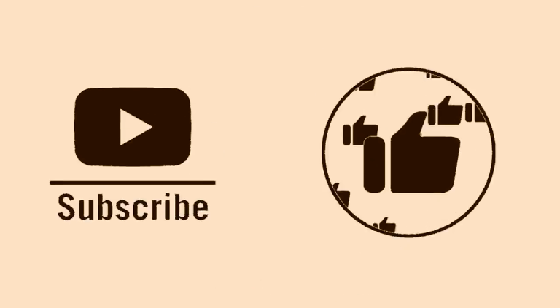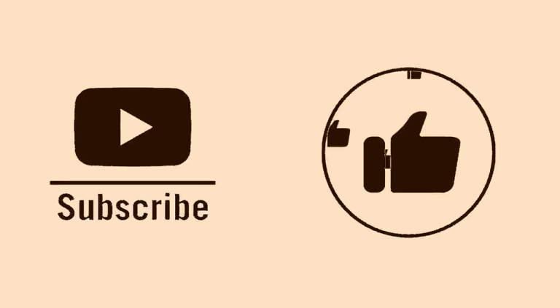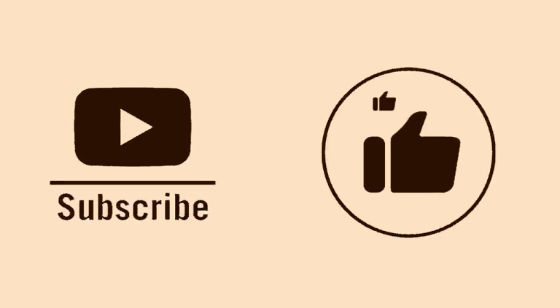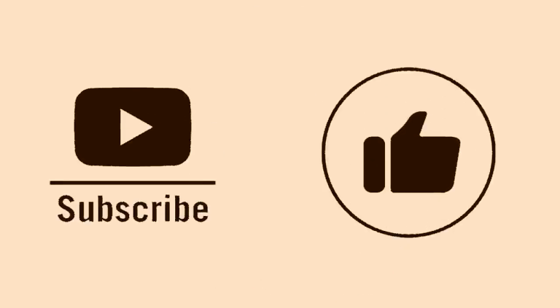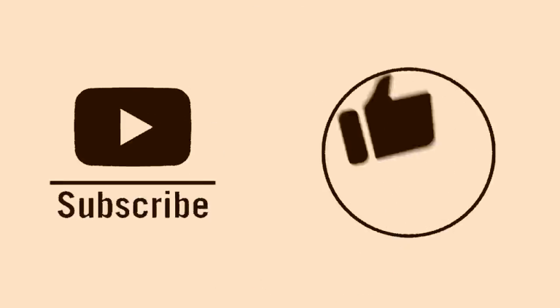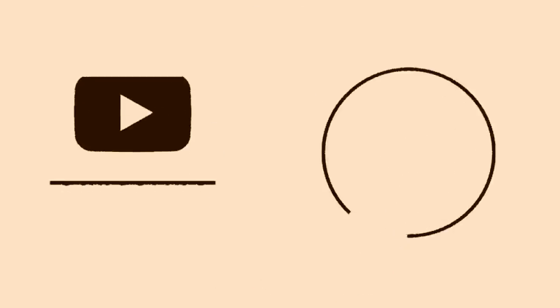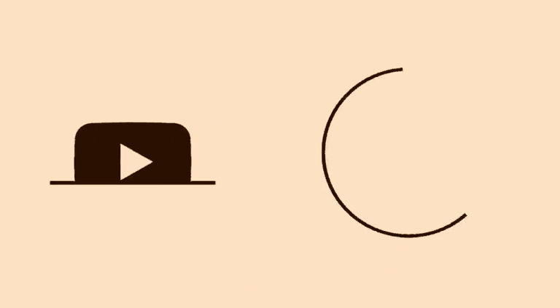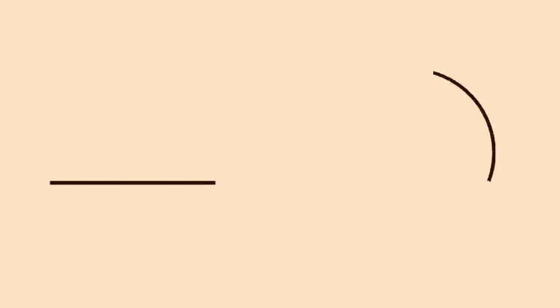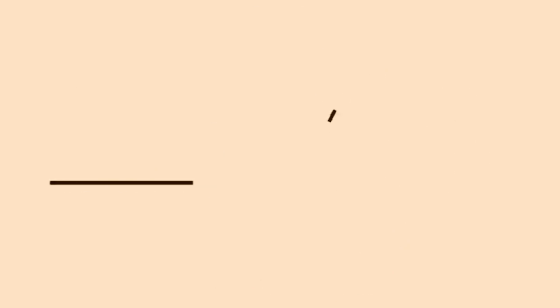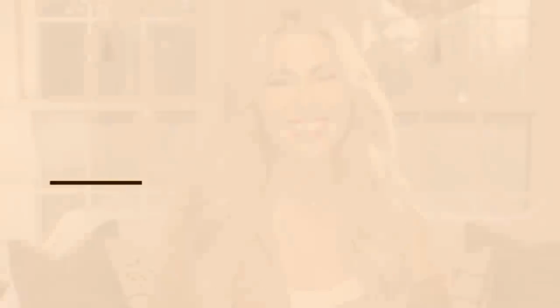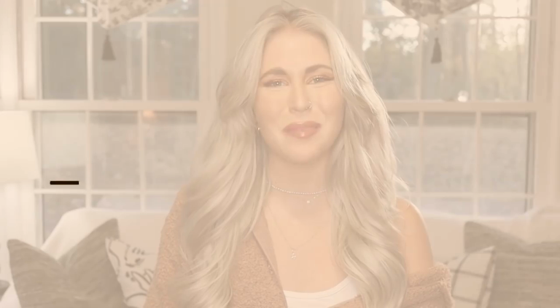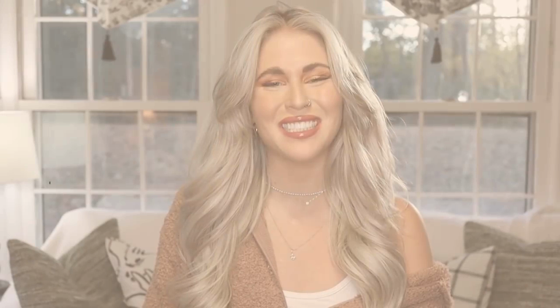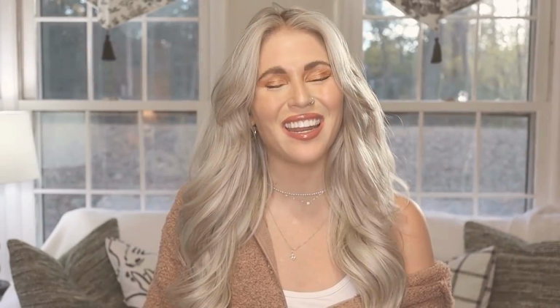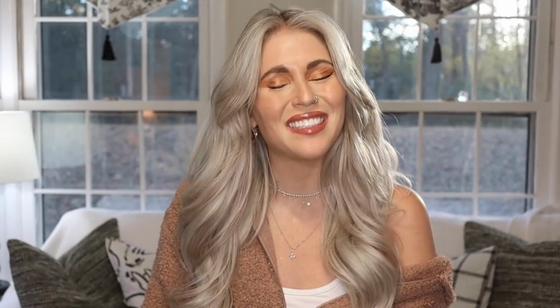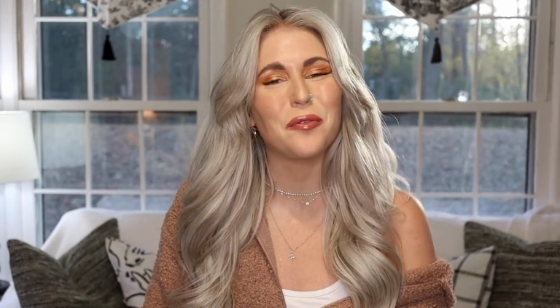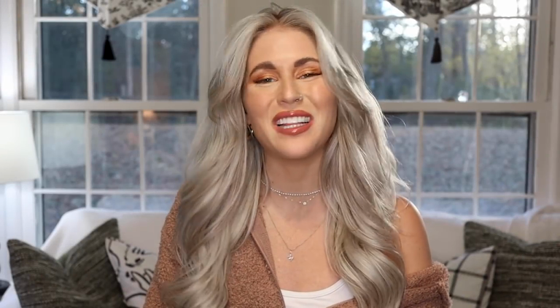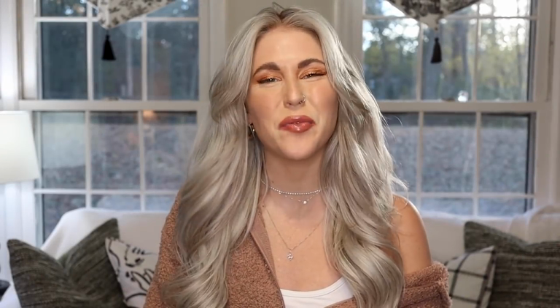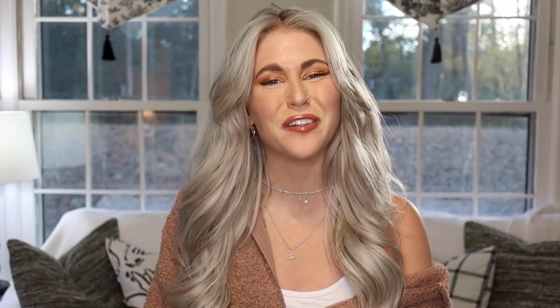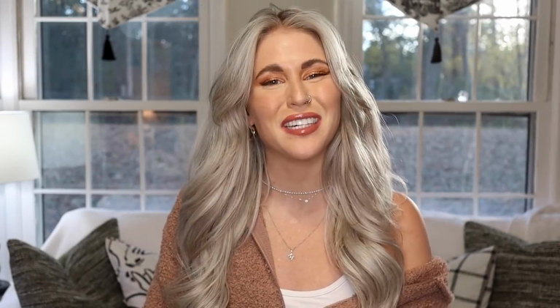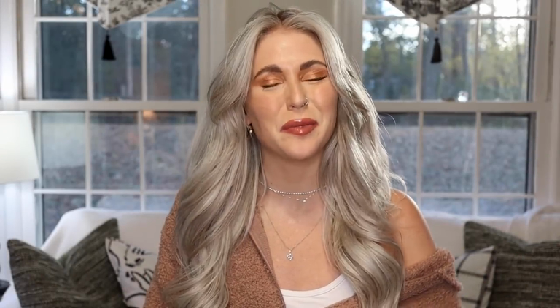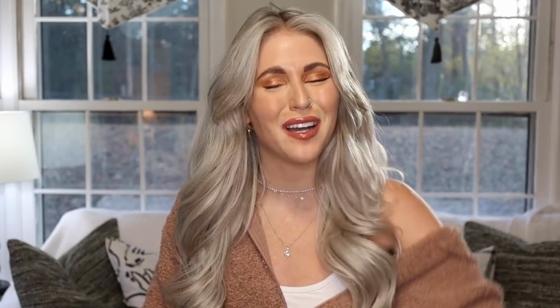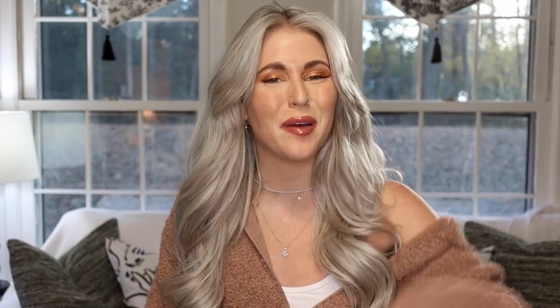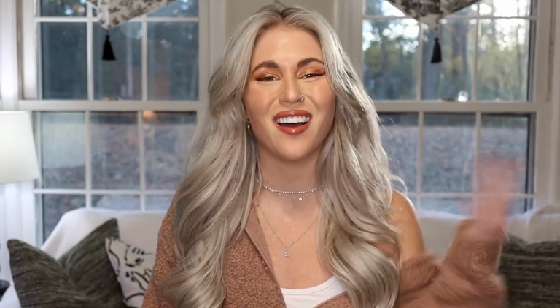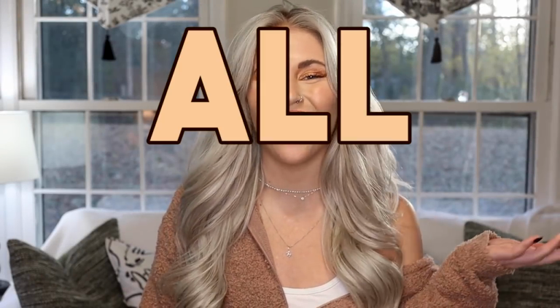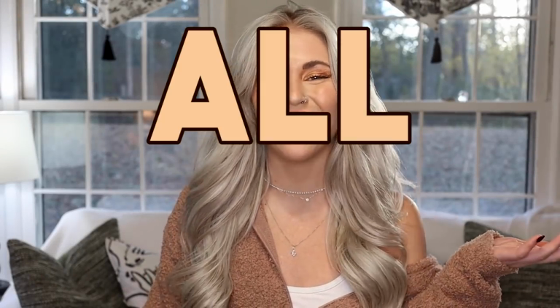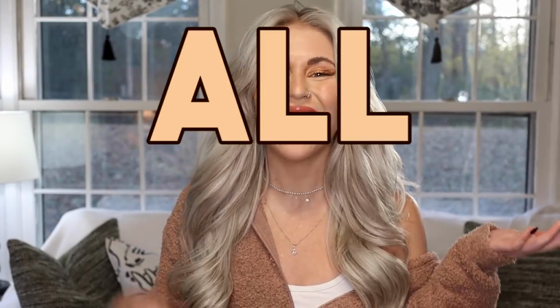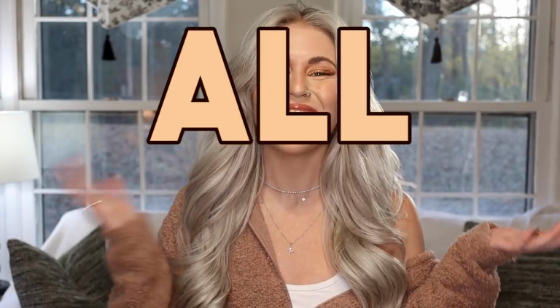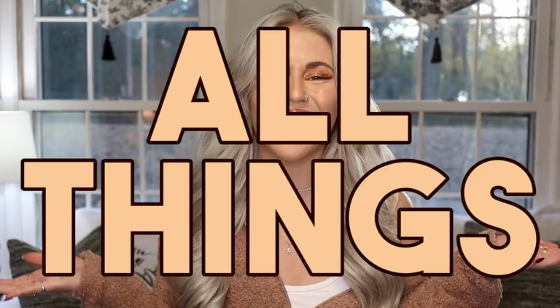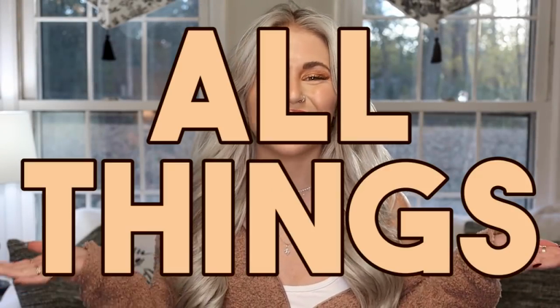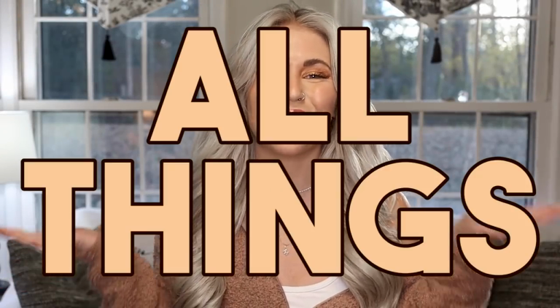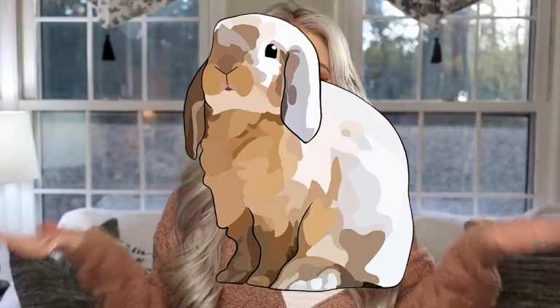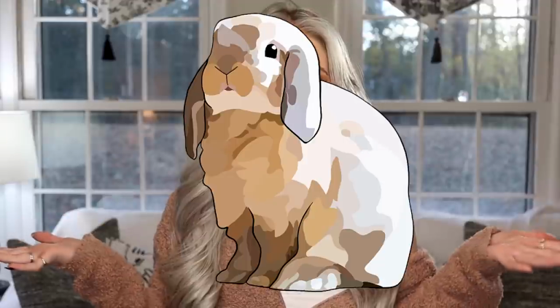Hello buns! Welcome back to Cinnabon Sundays, a weekly video series where we talk about all things bunny.